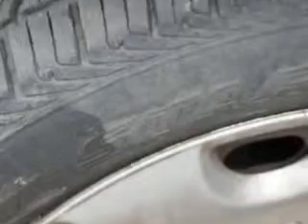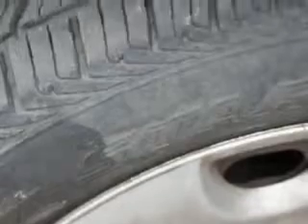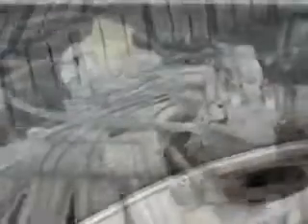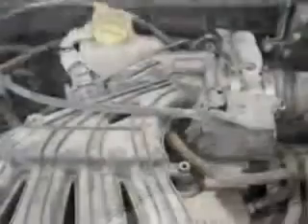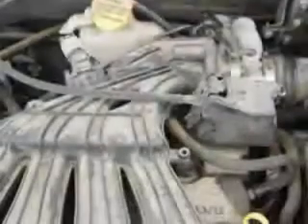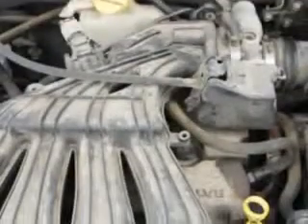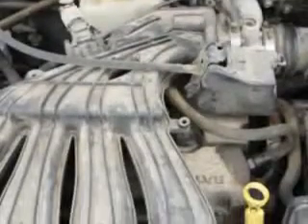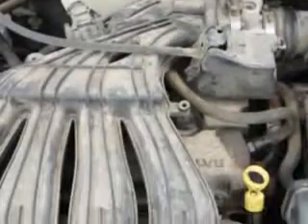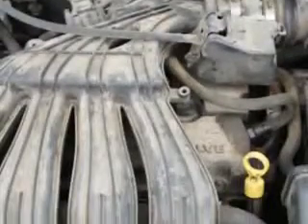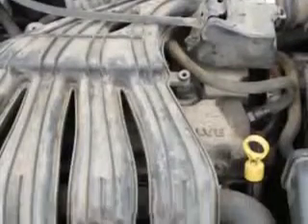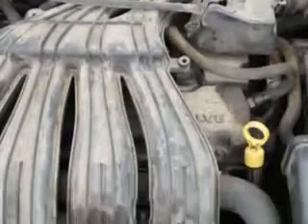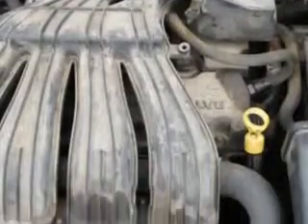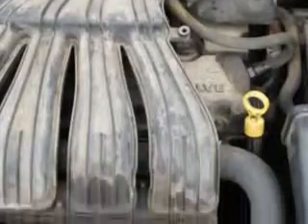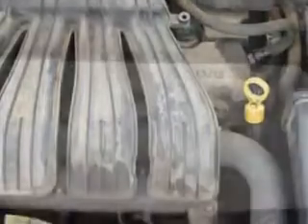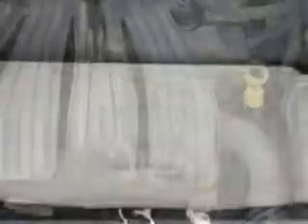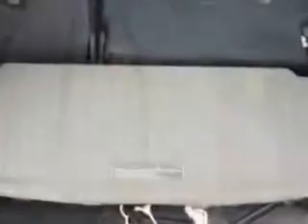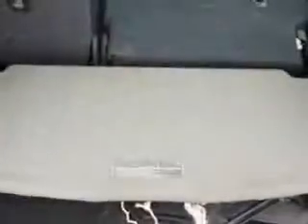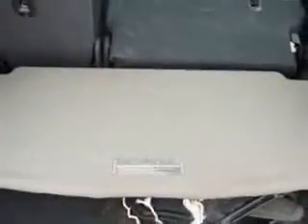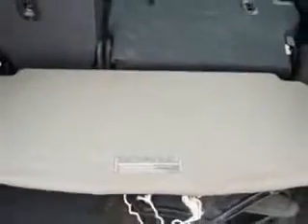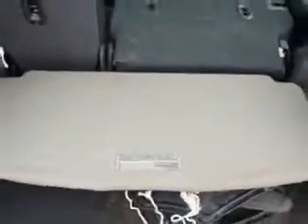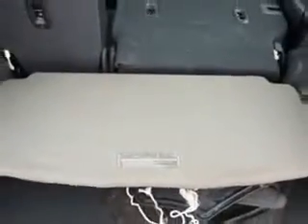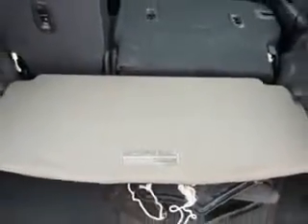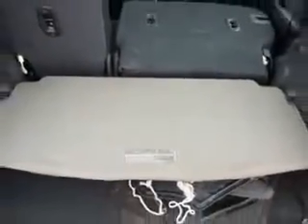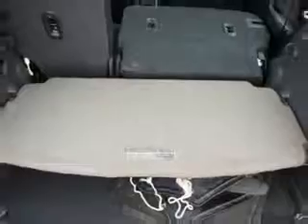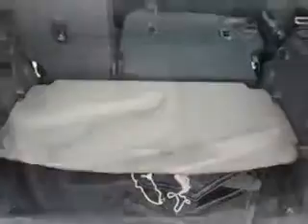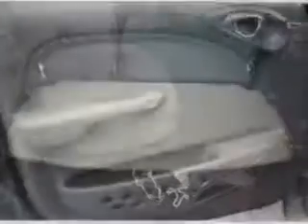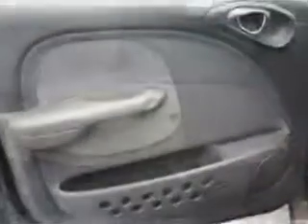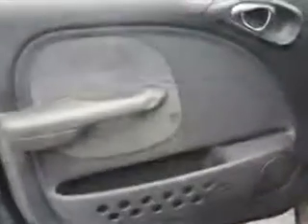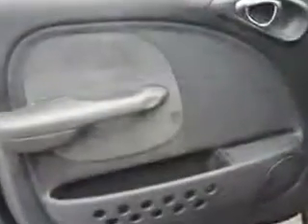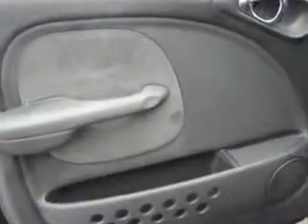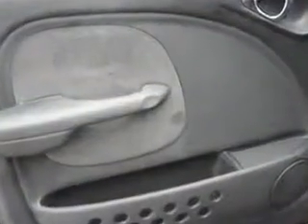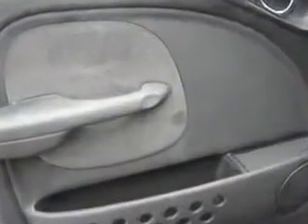Enjoy the drive and have peace of mind in this 05 Chrysler PT Cruiser. See us at Riverside Autoplex of Muscogee today.